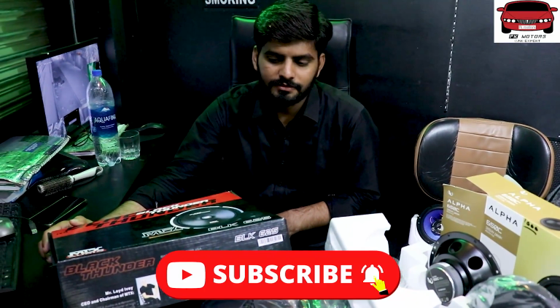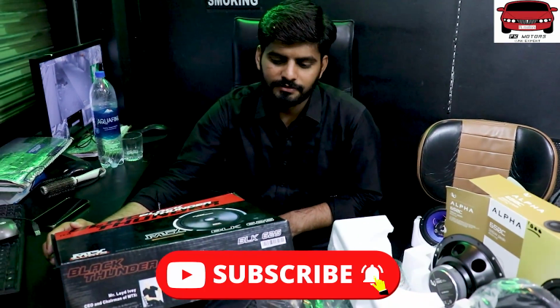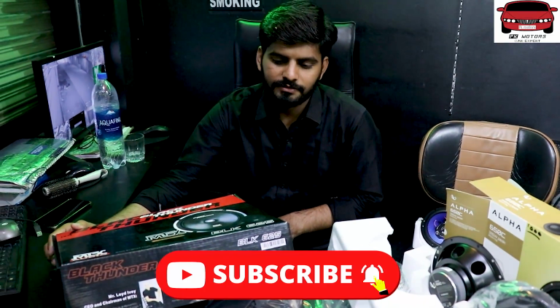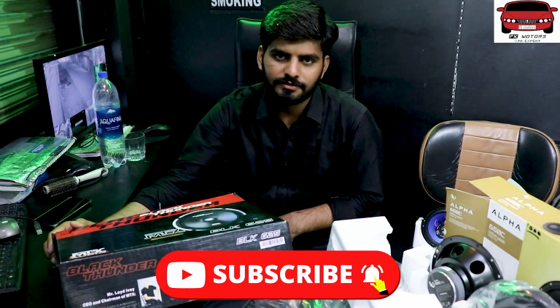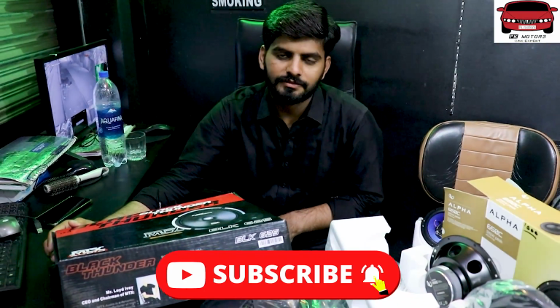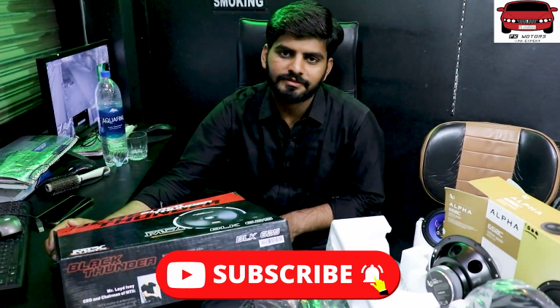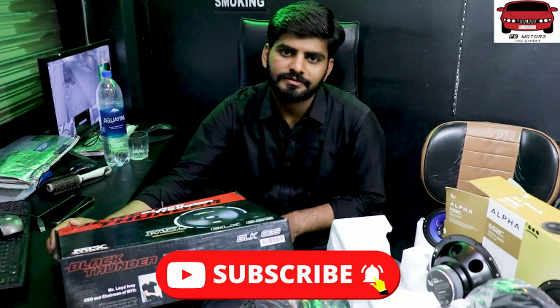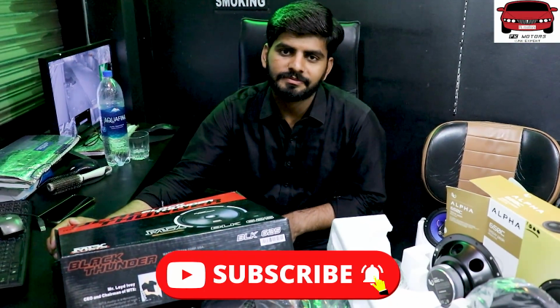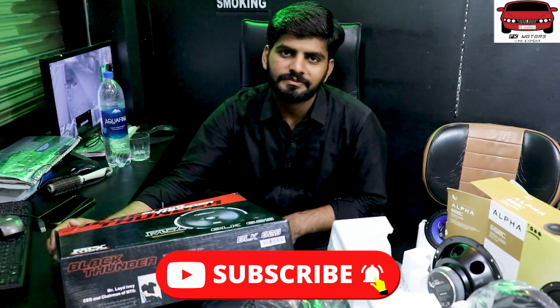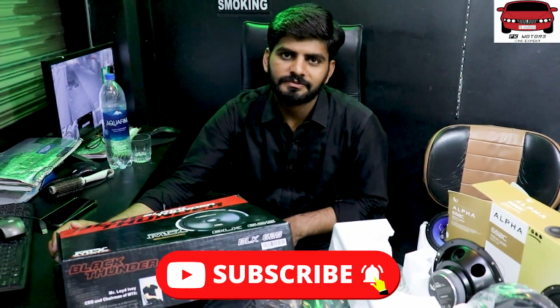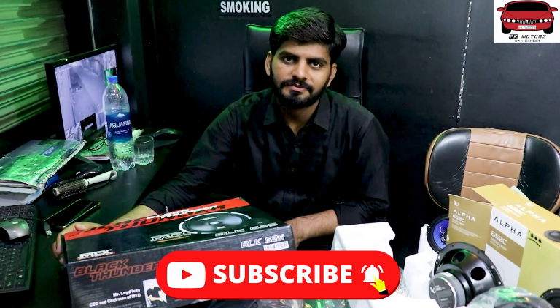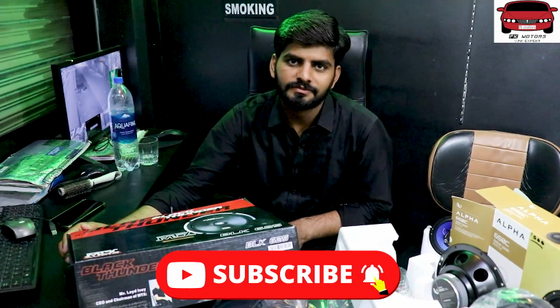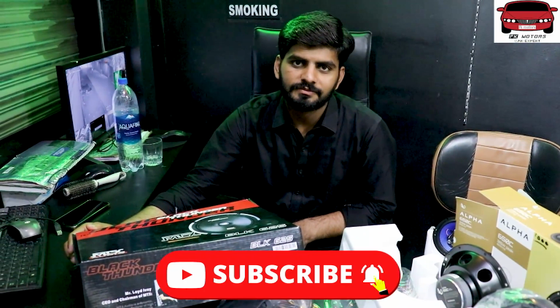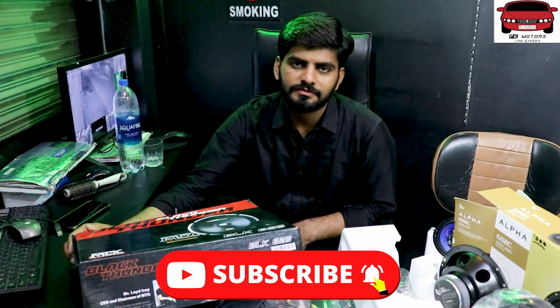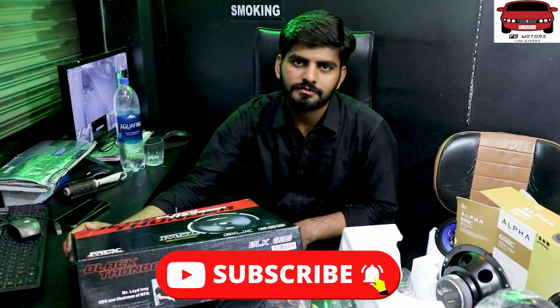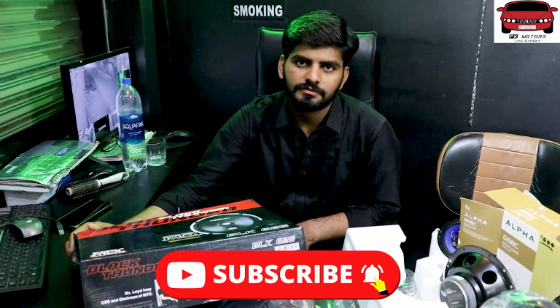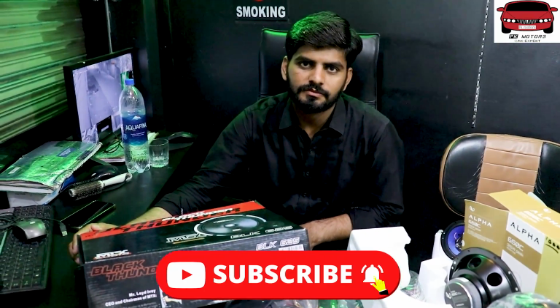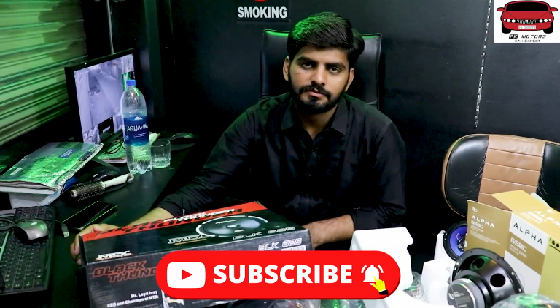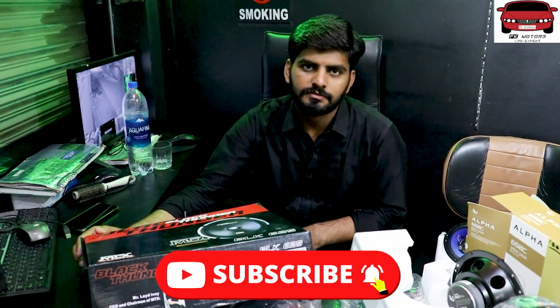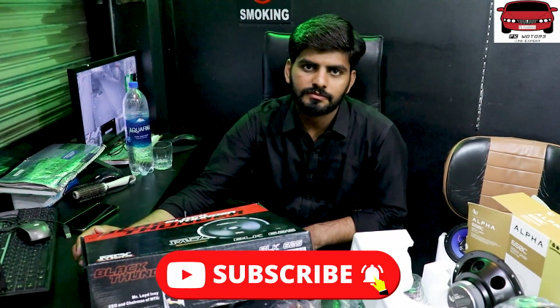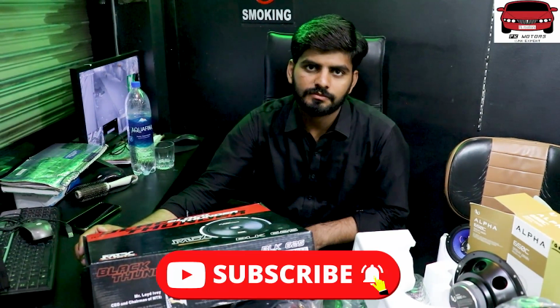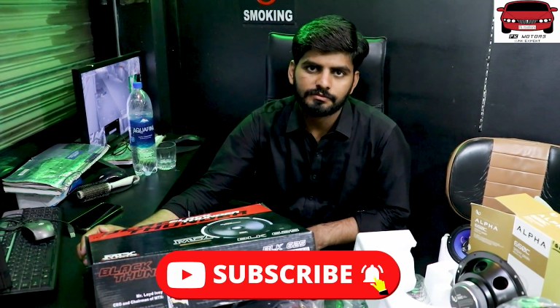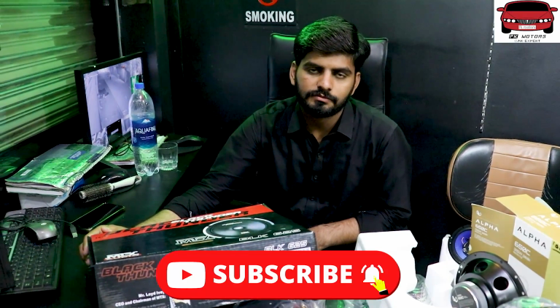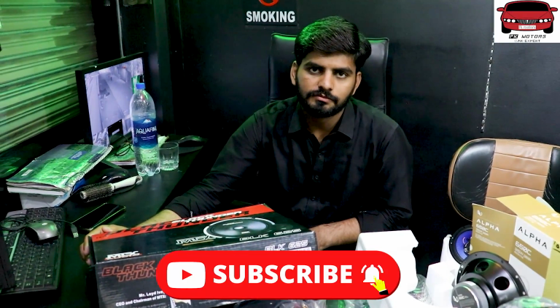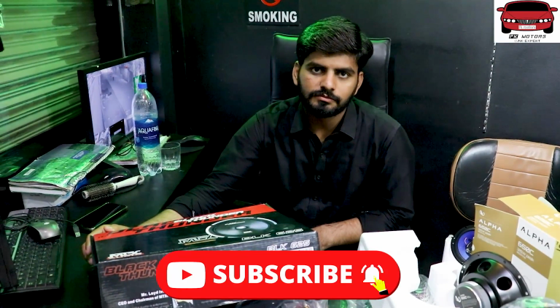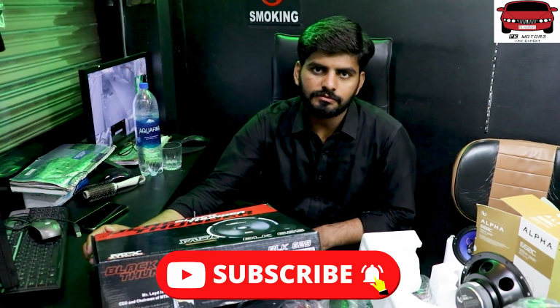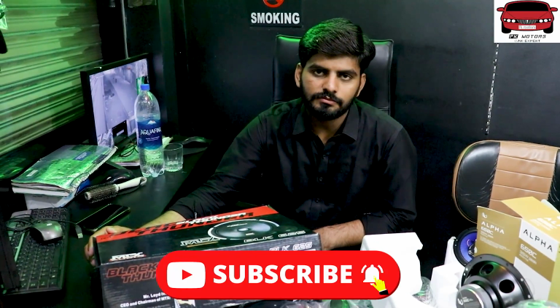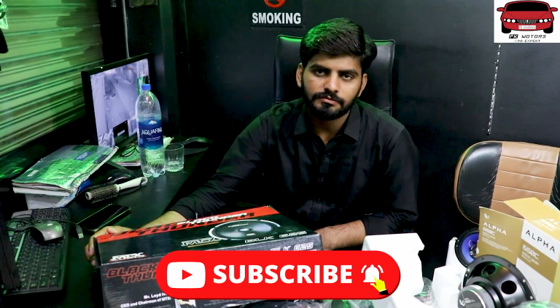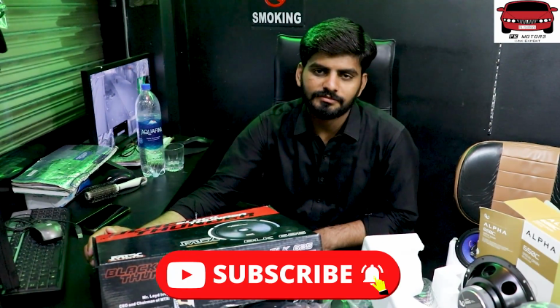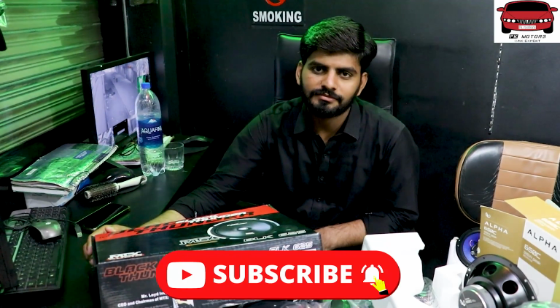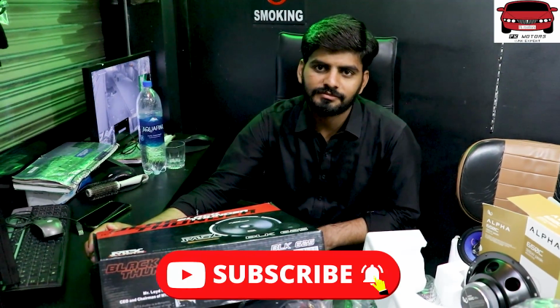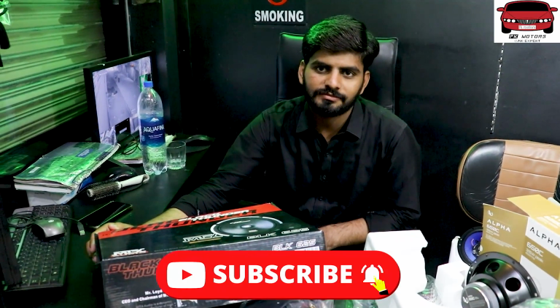So viewers, if you have not yet subscribed to the channel, please subscribe. And if you give the FK Motors reference, you will get a discount on prices.